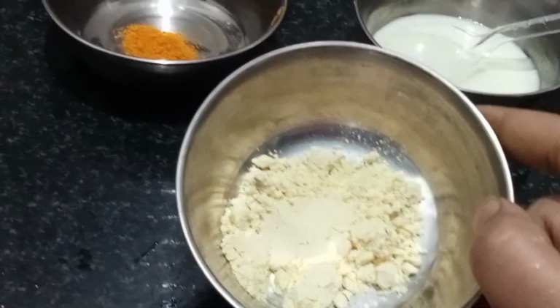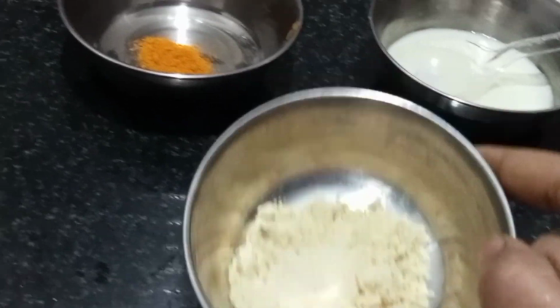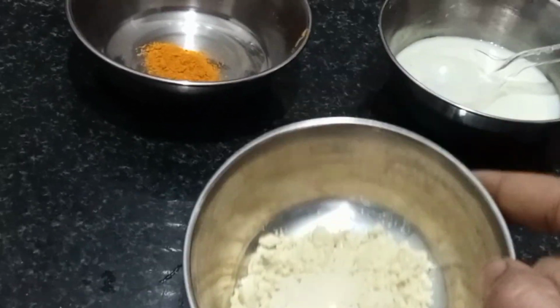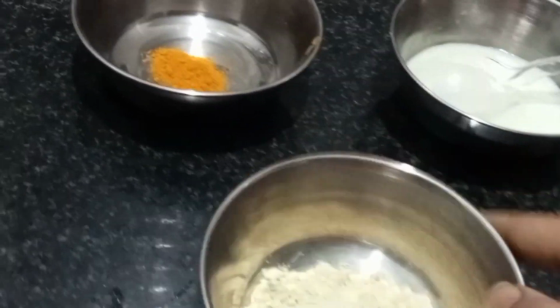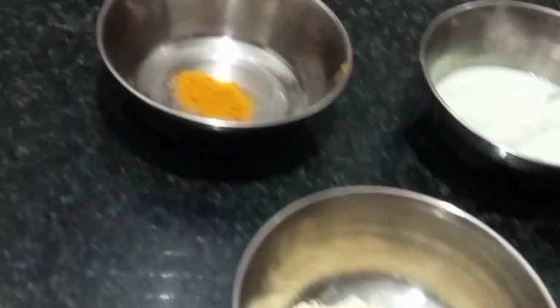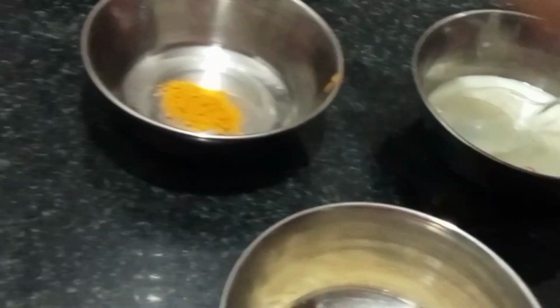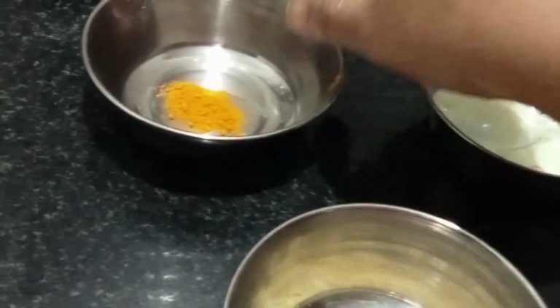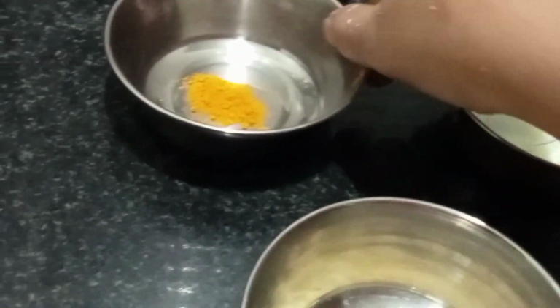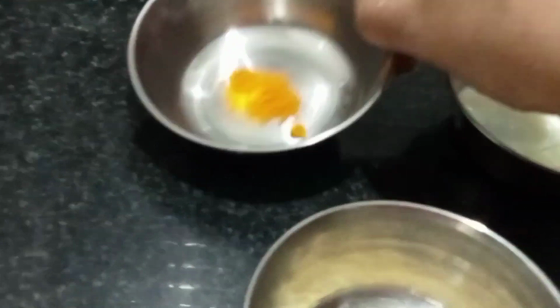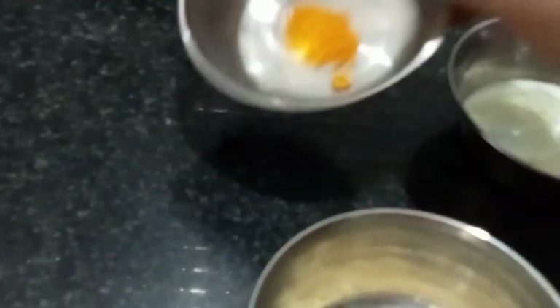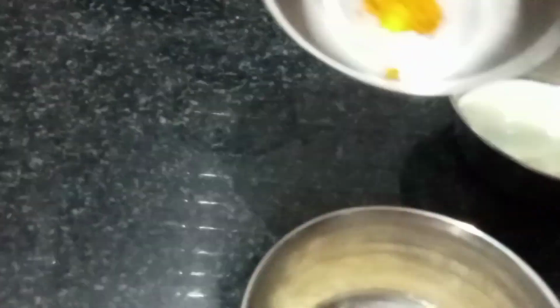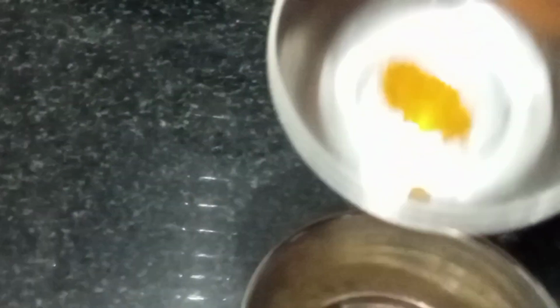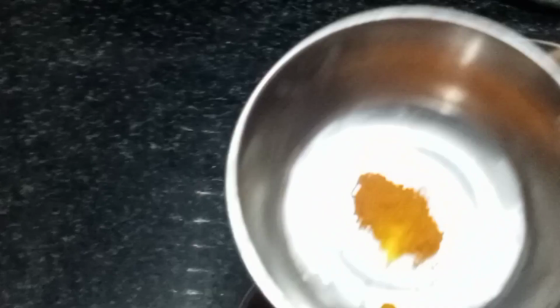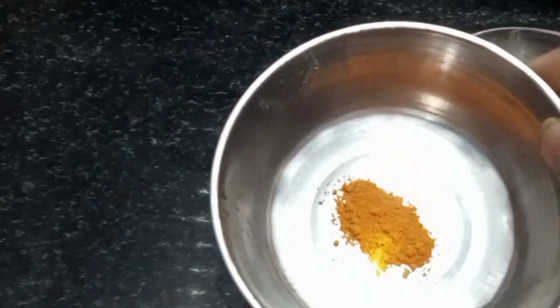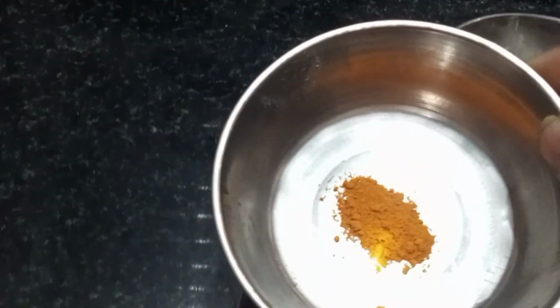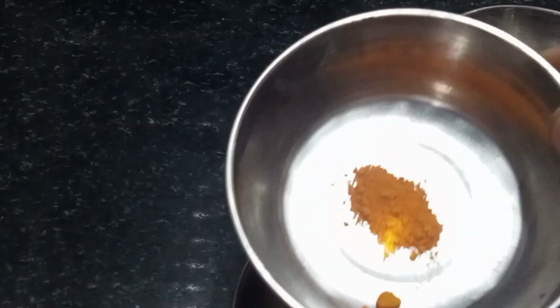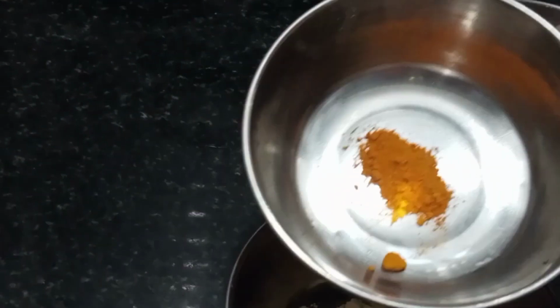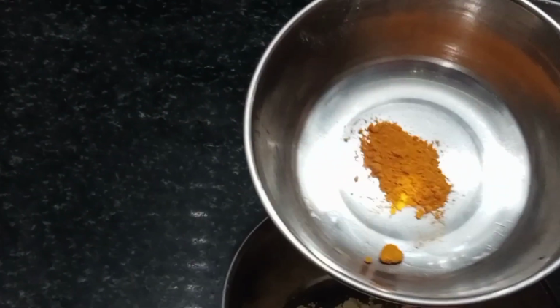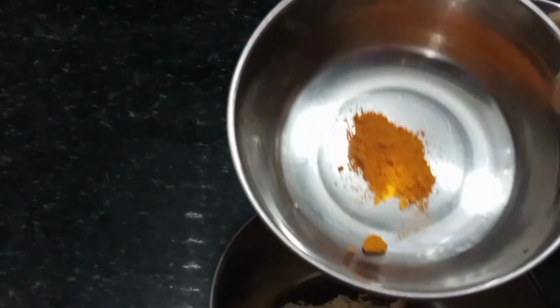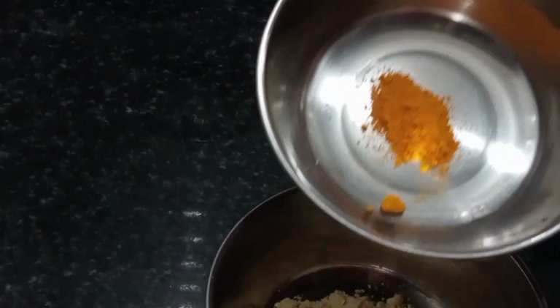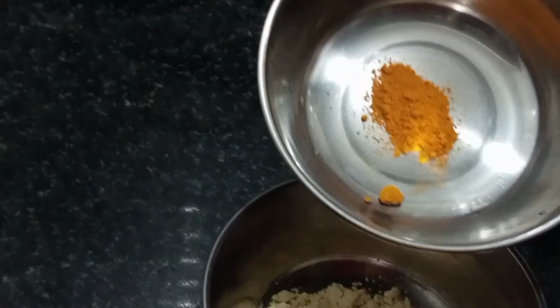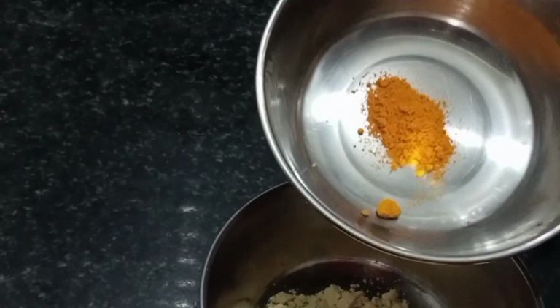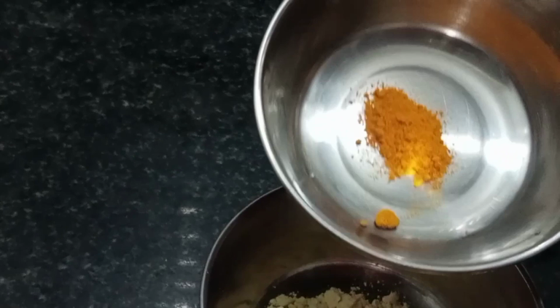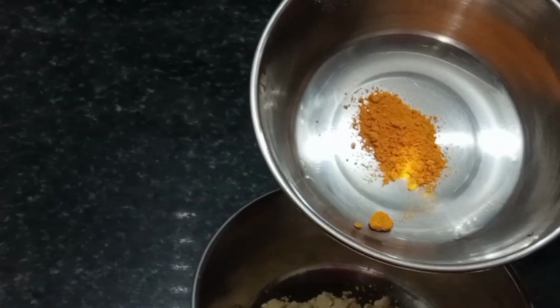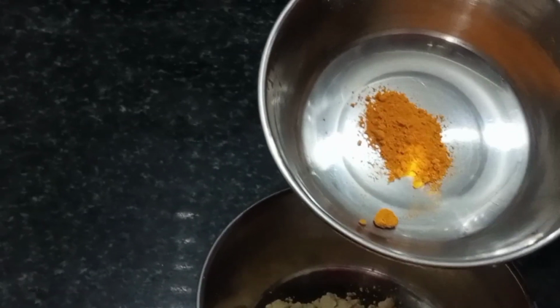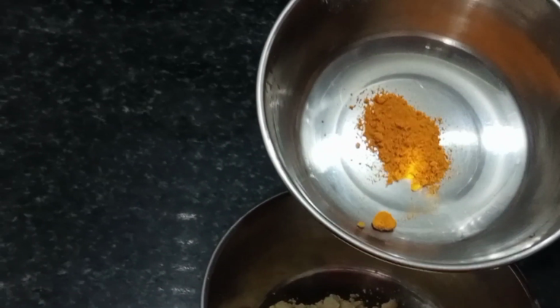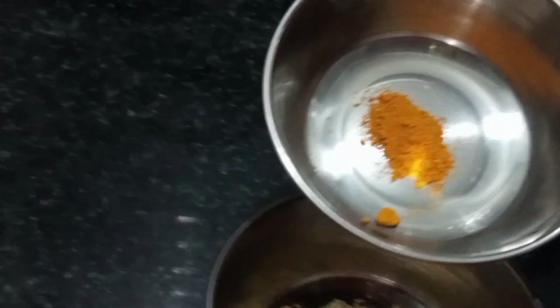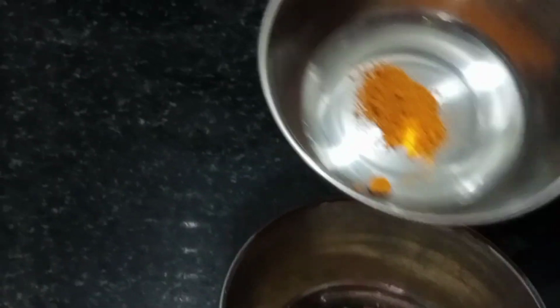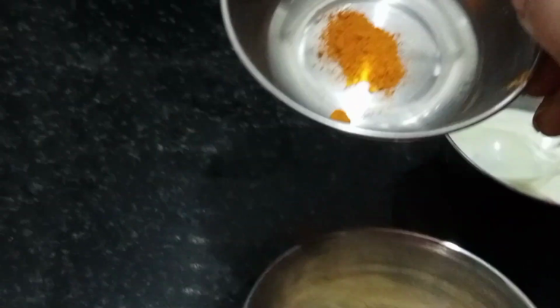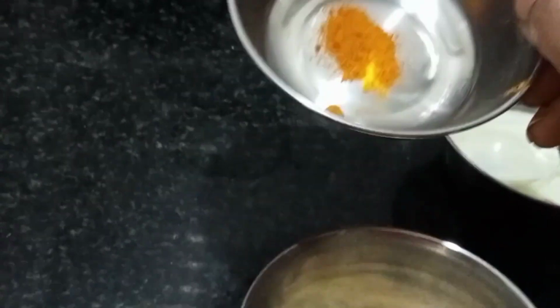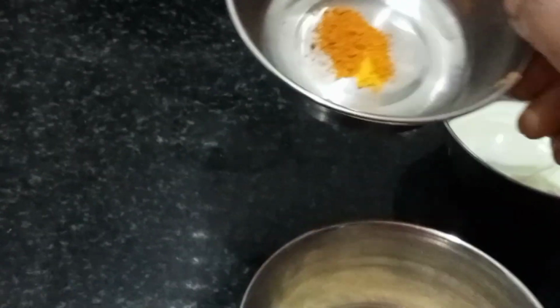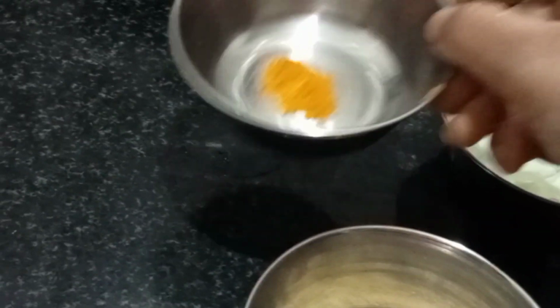For the second ingredient, add a pinch of salt. We will add everything together.